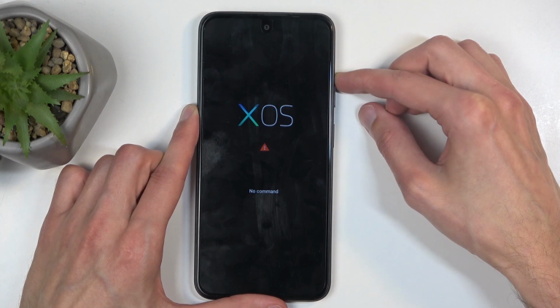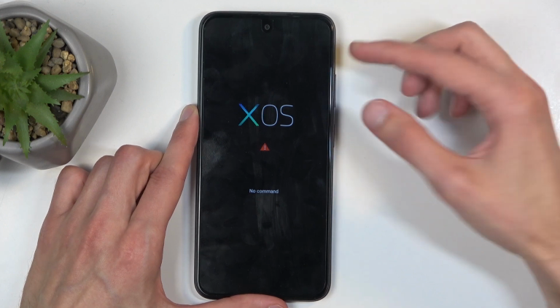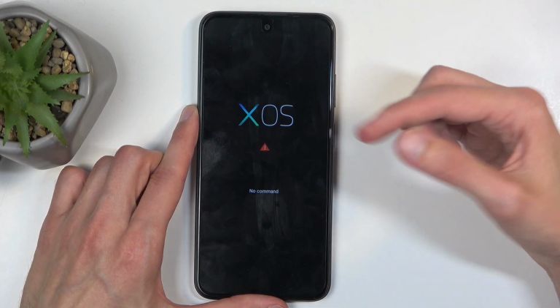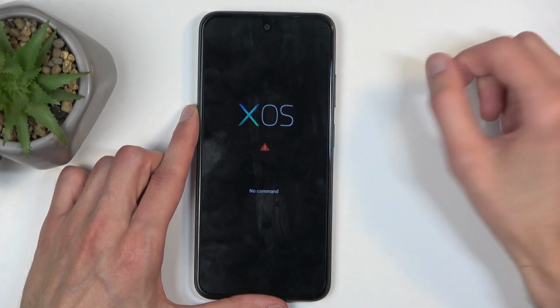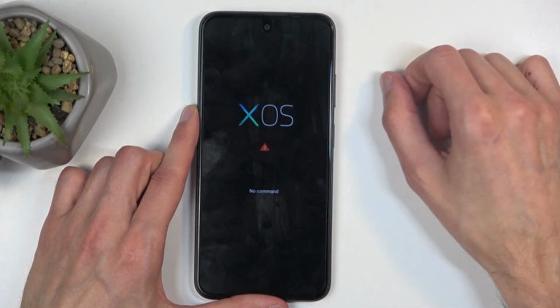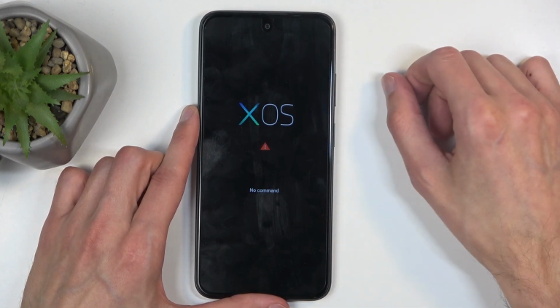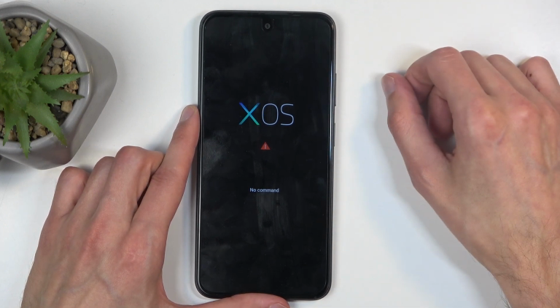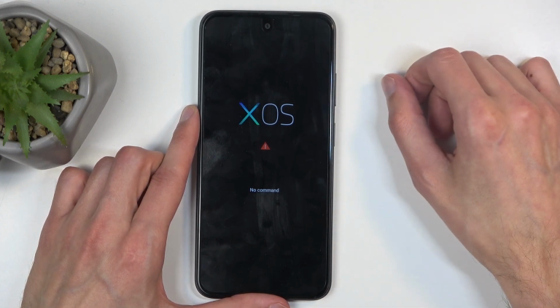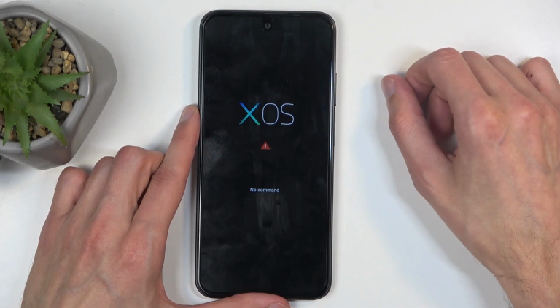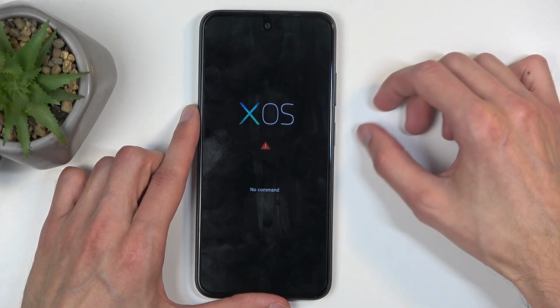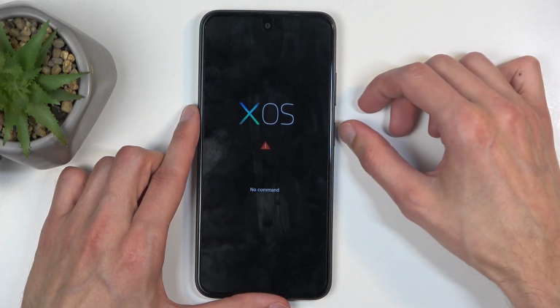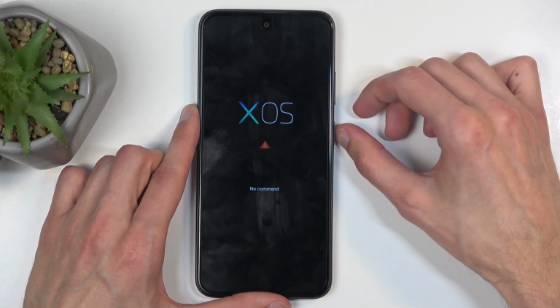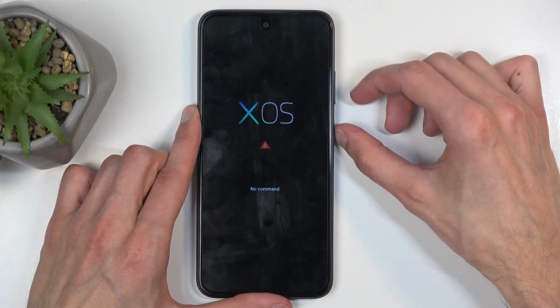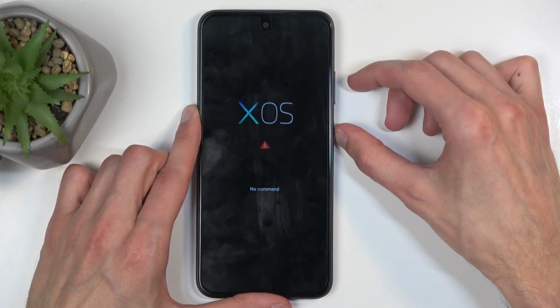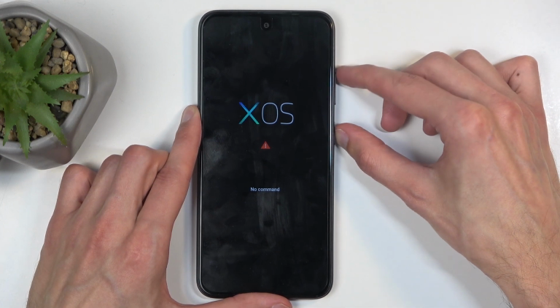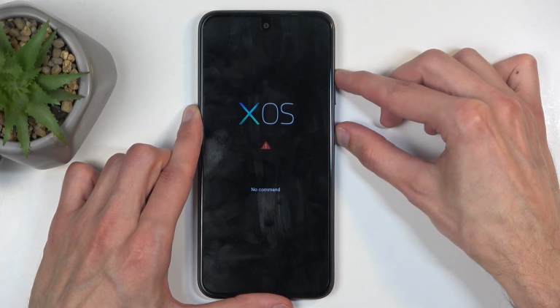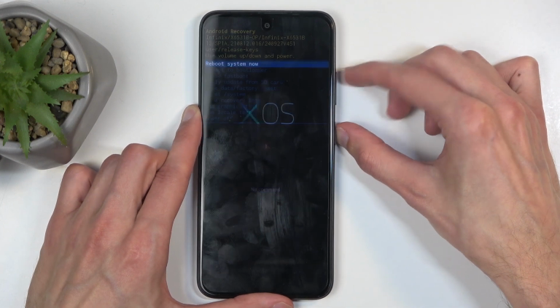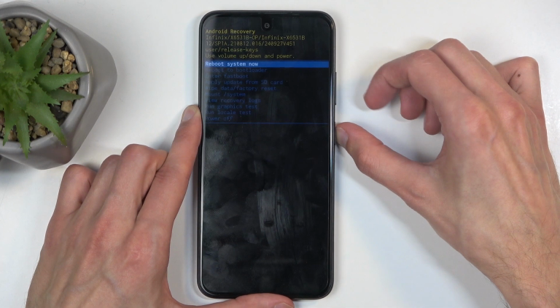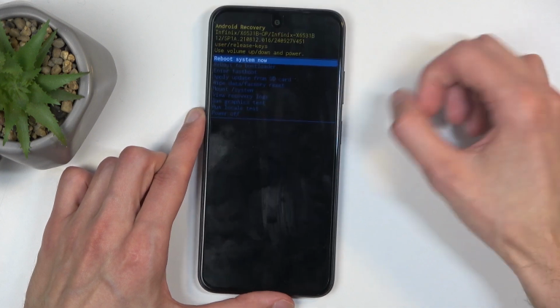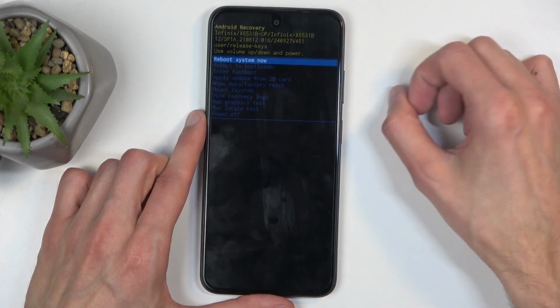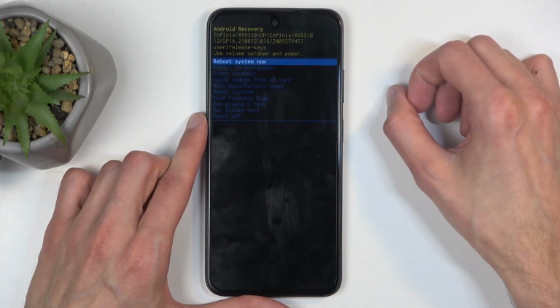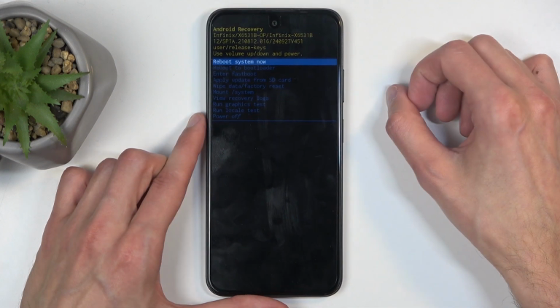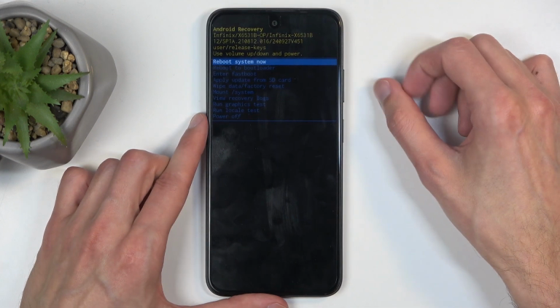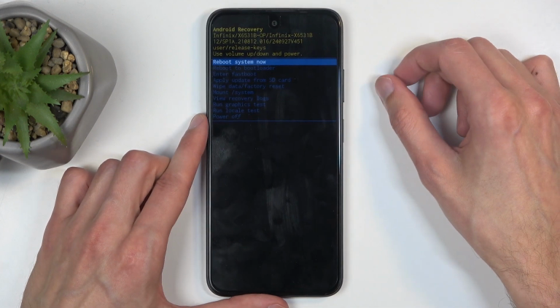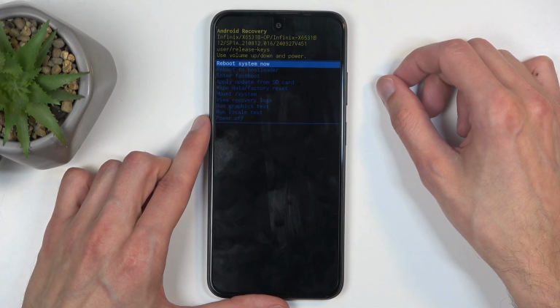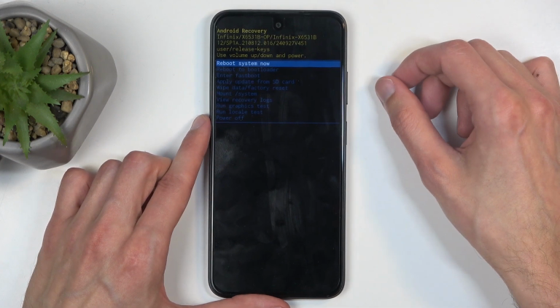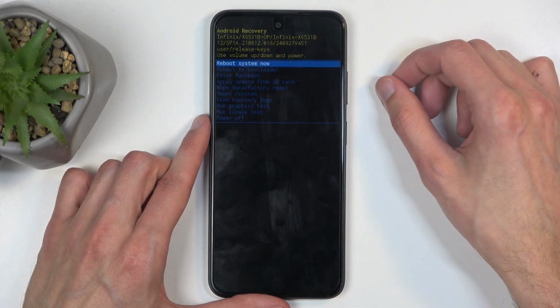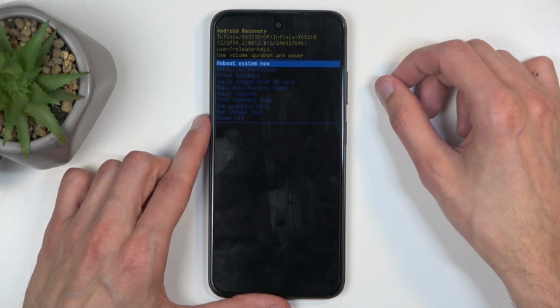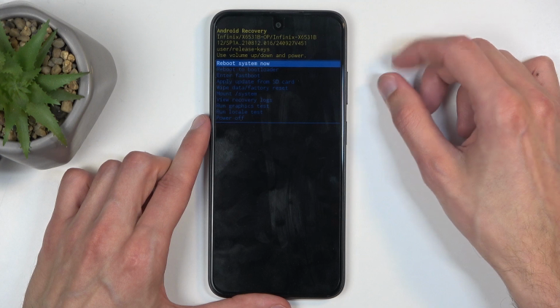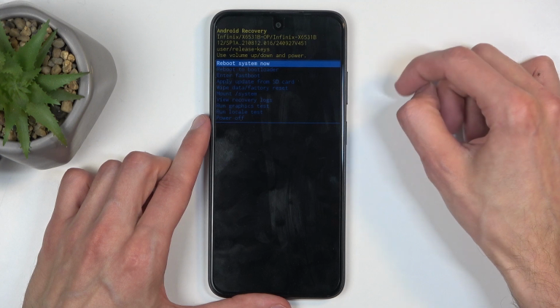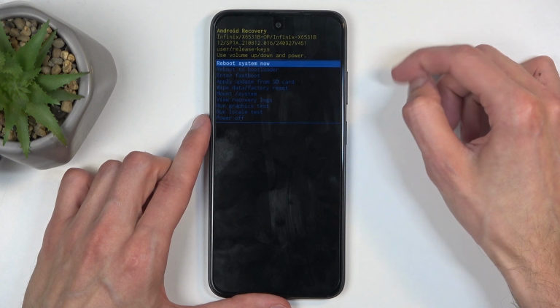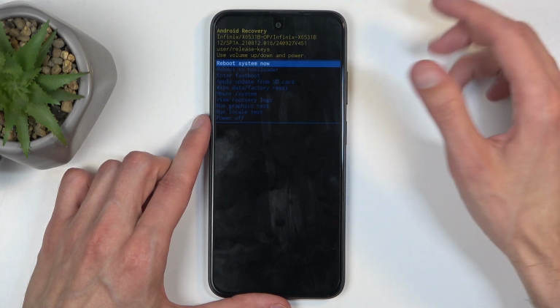Now, when you see the XOS with no command, start holding the power button and press volume up once, and this will redirect you to the recovery mode.